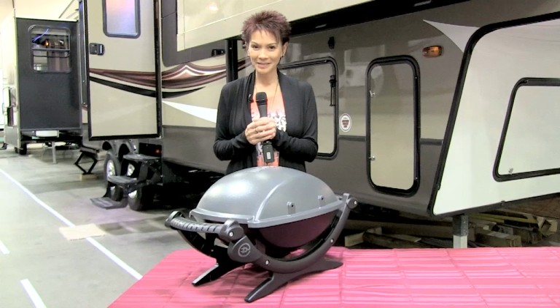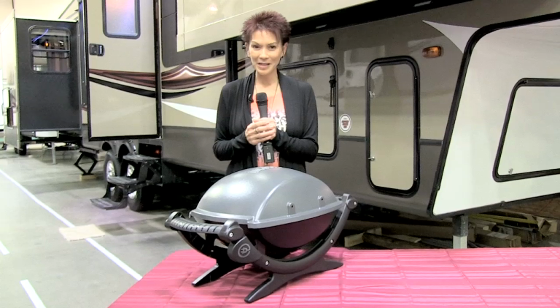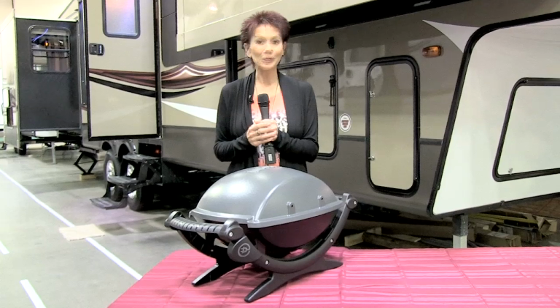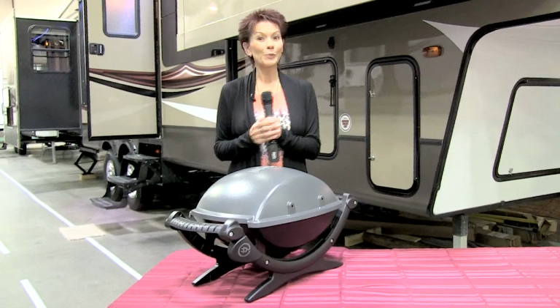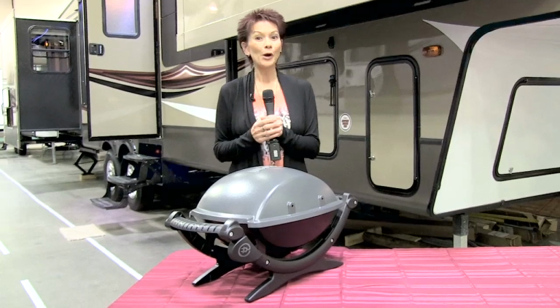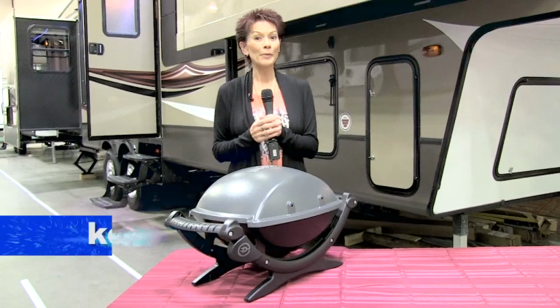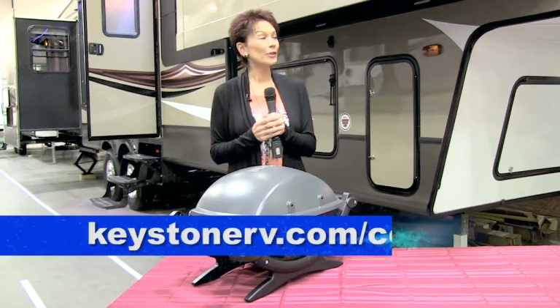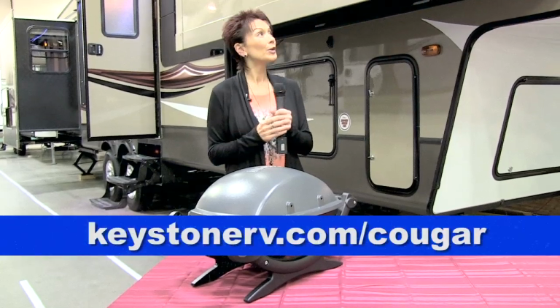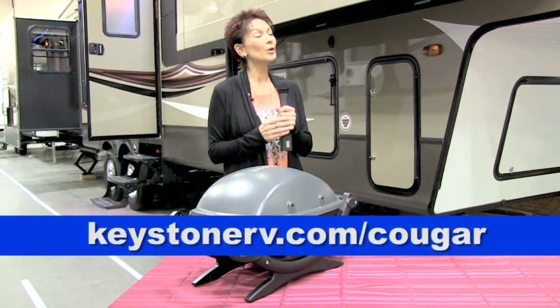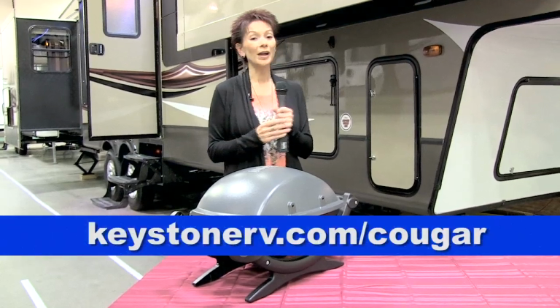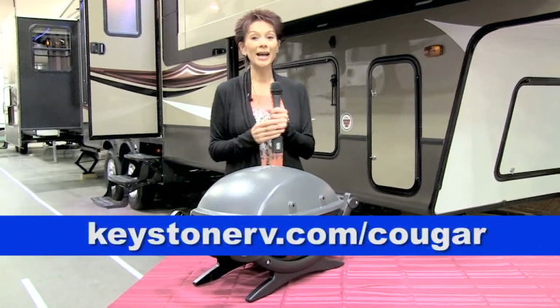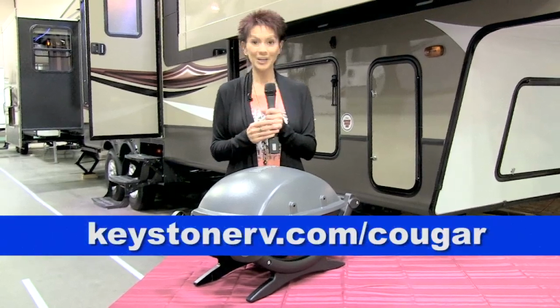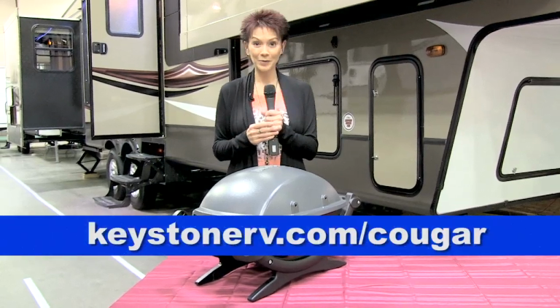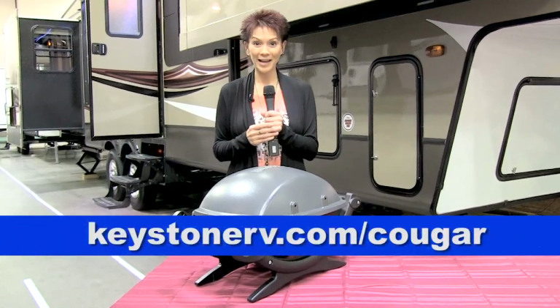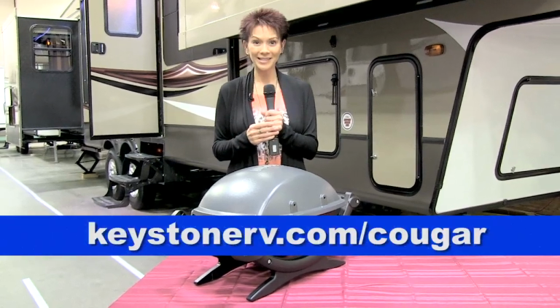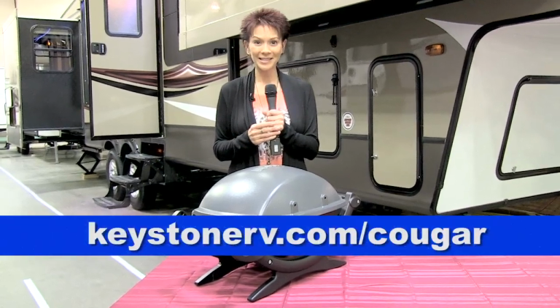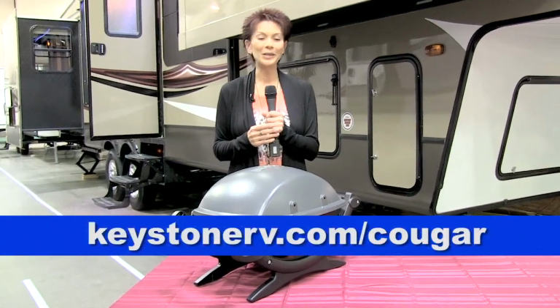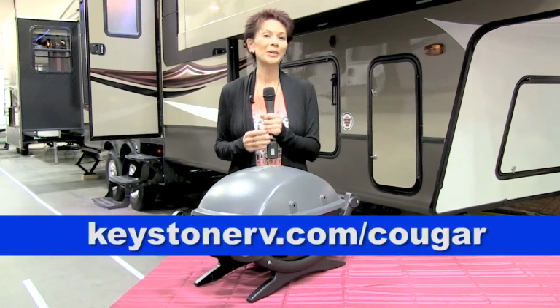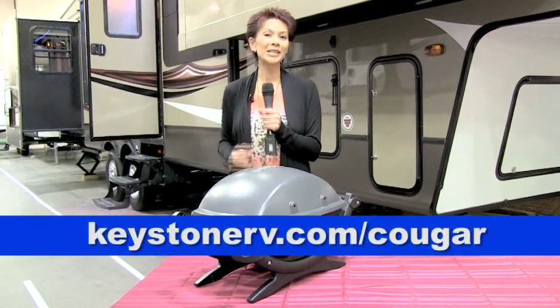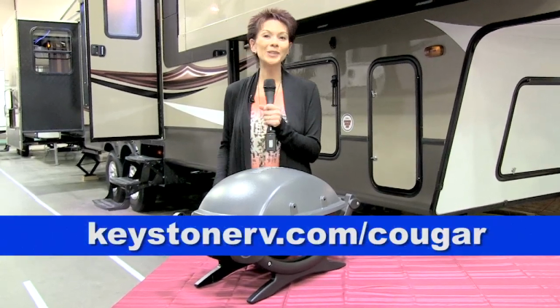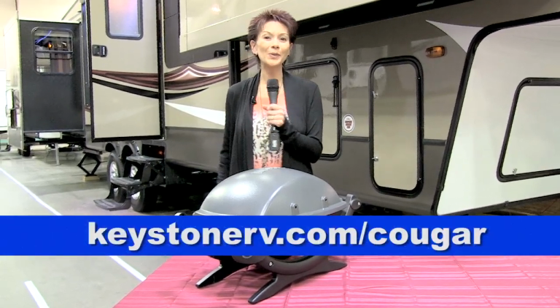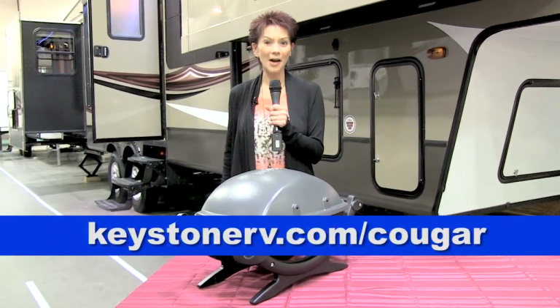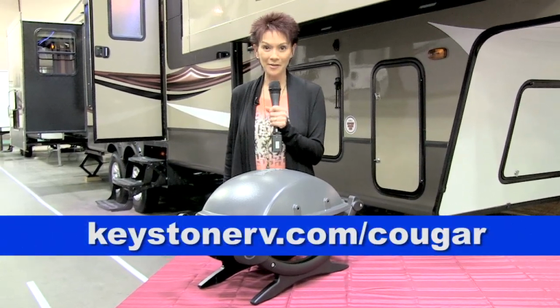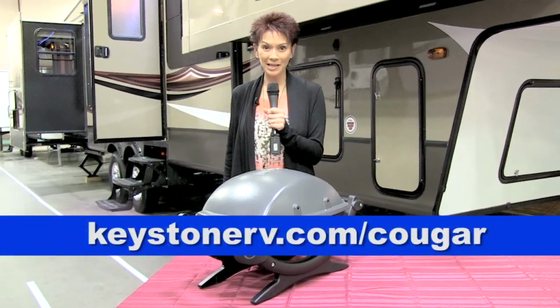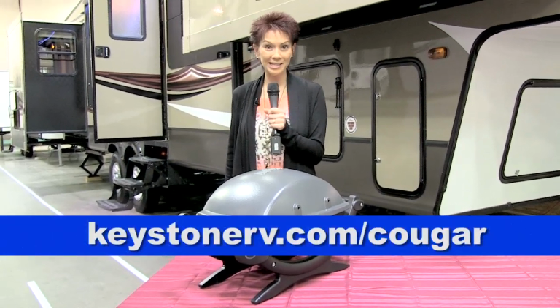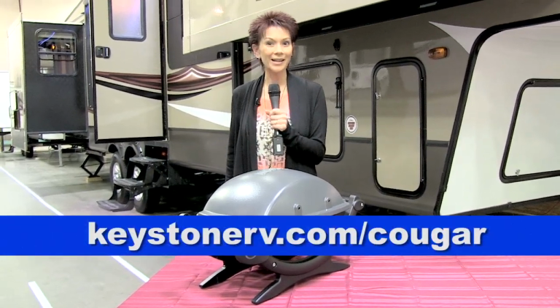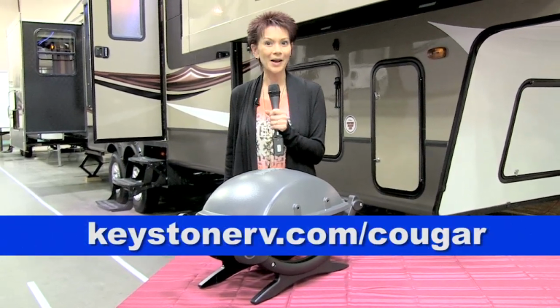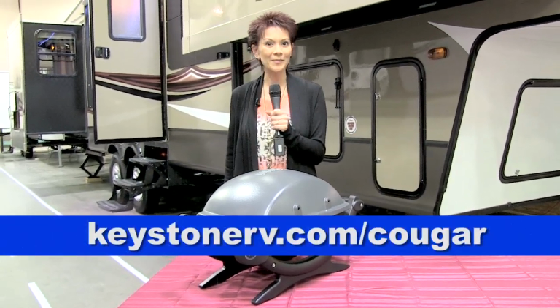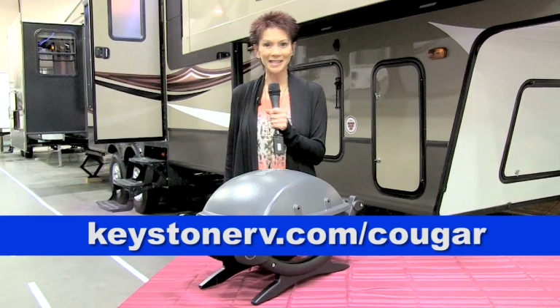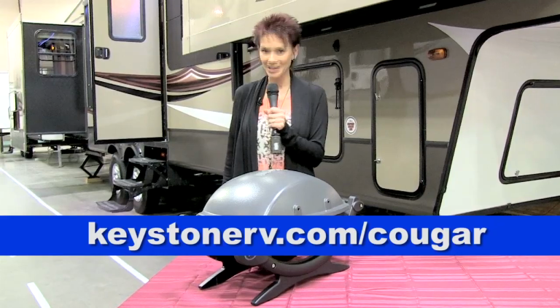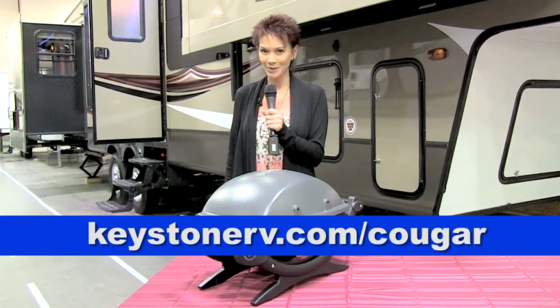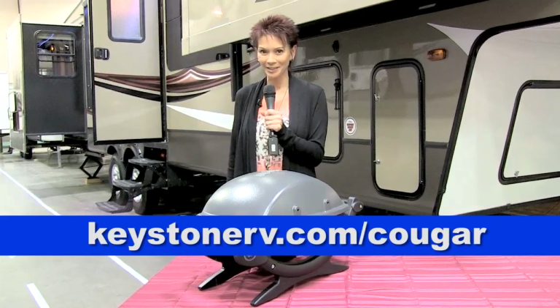To learn more about the Cougar High Country package, go to KeystoneRV.com/Cougar.